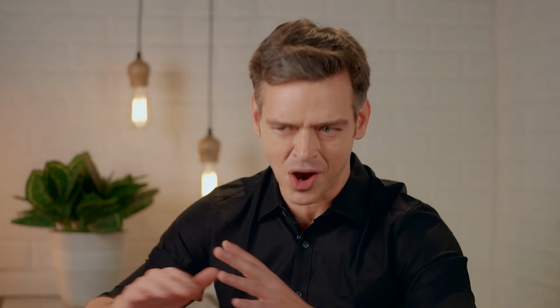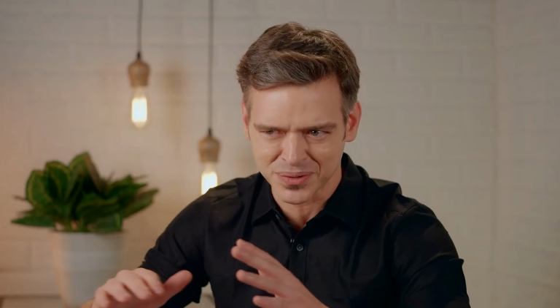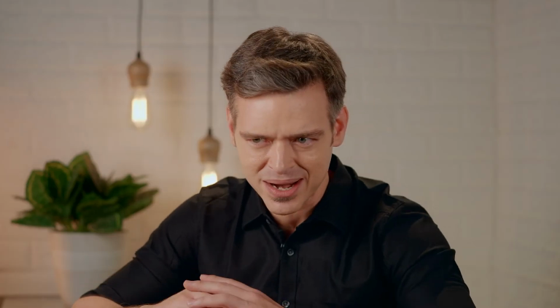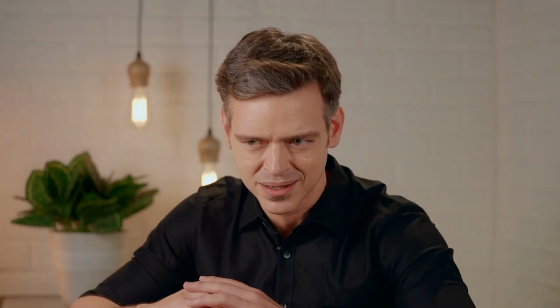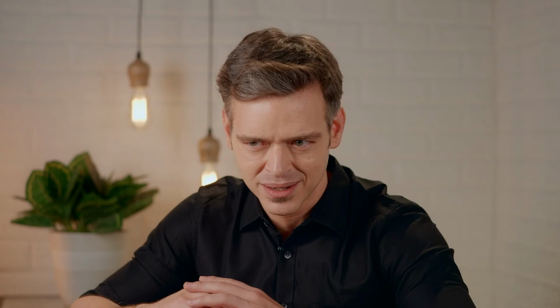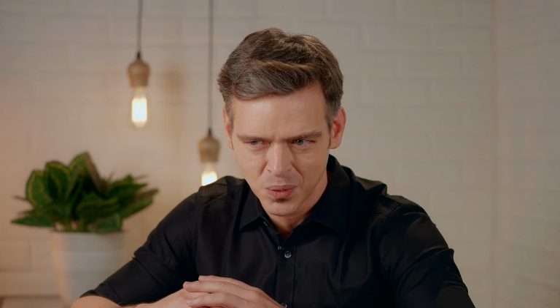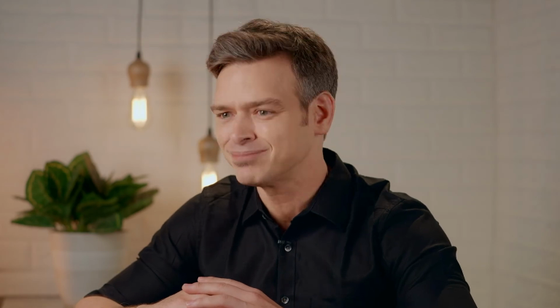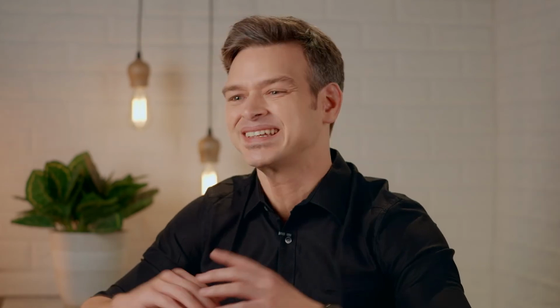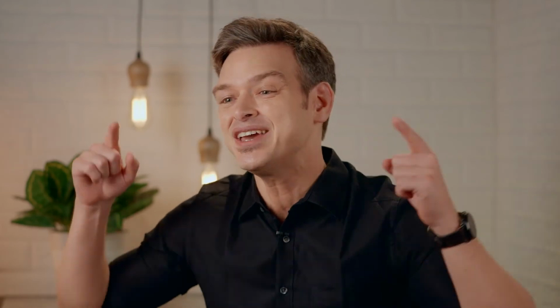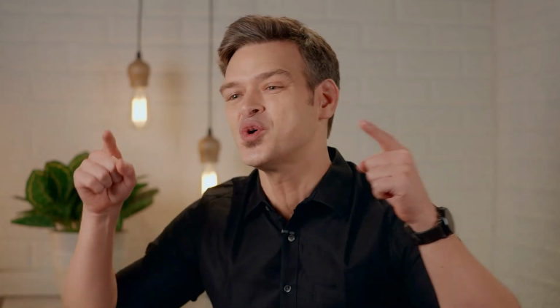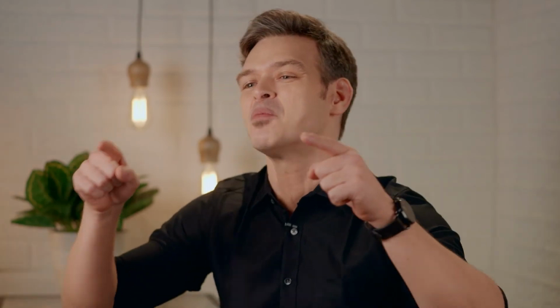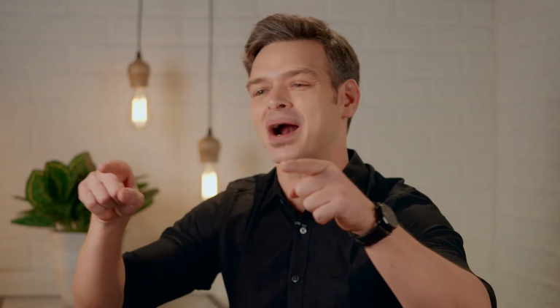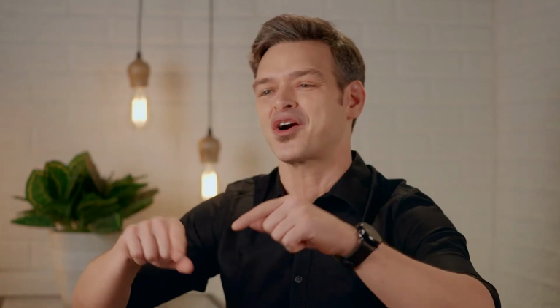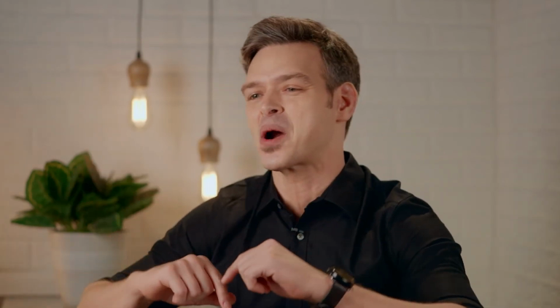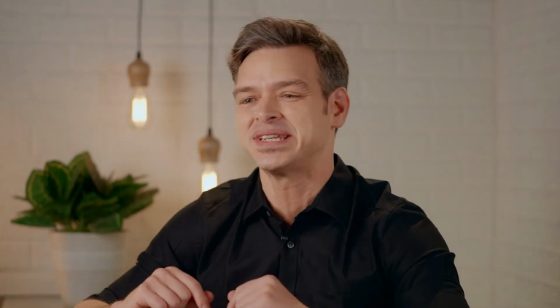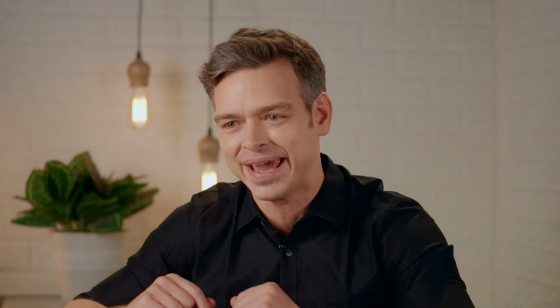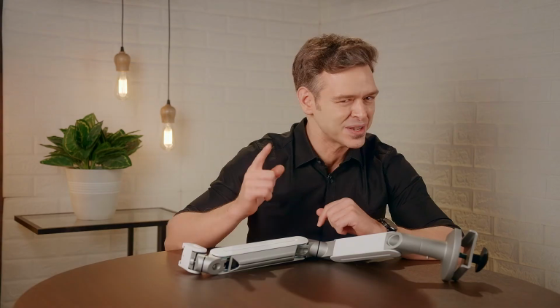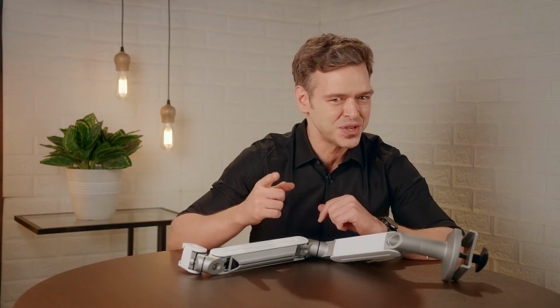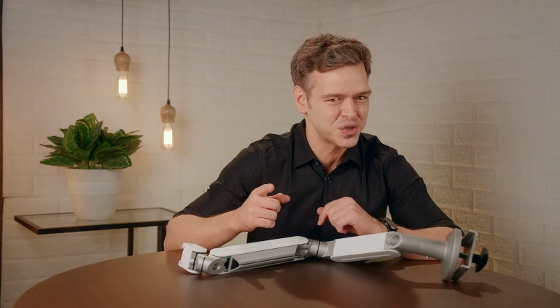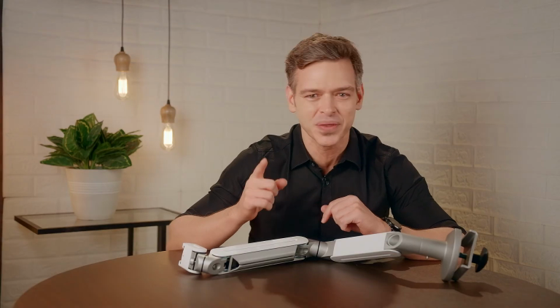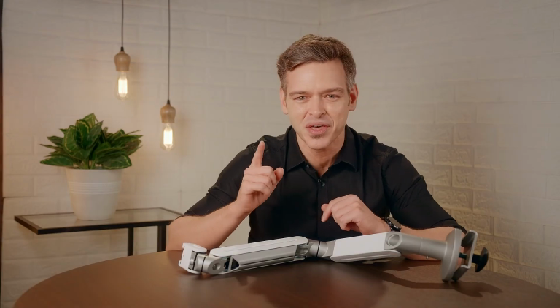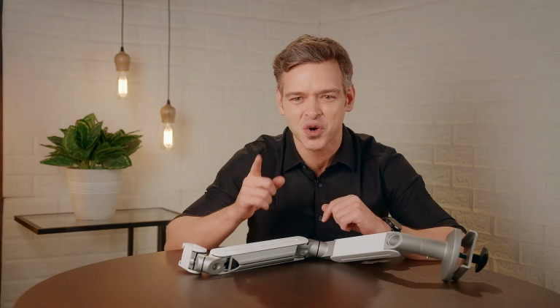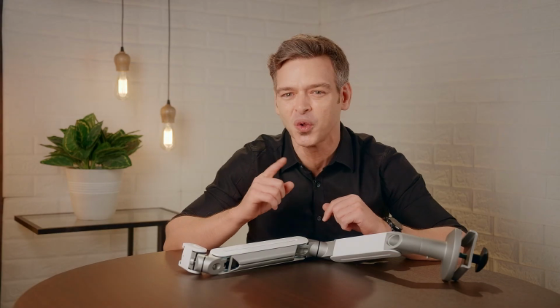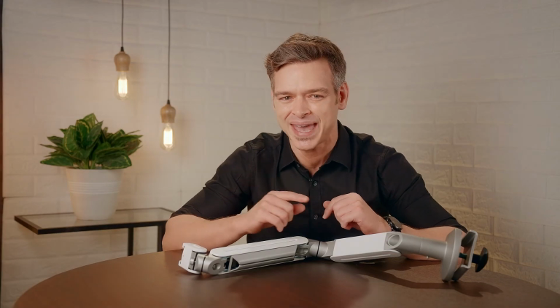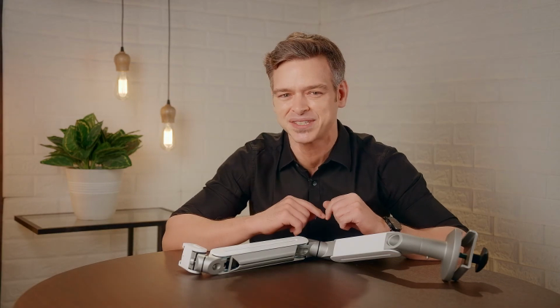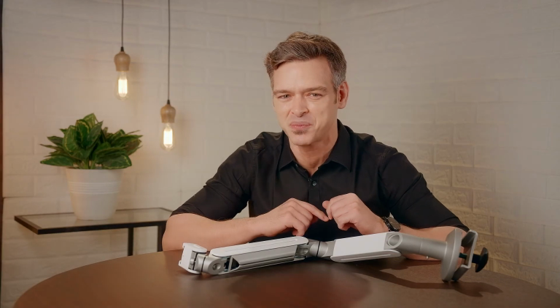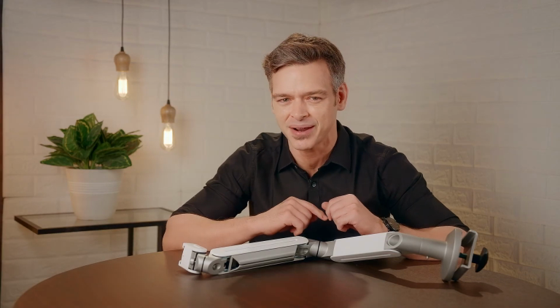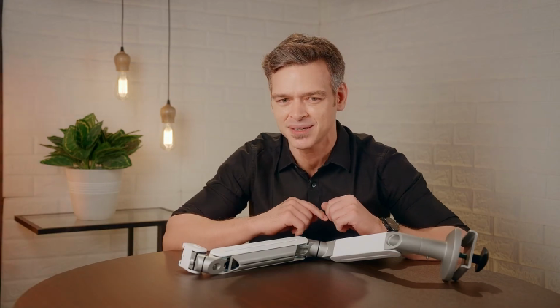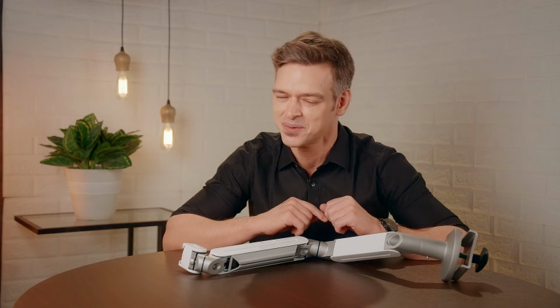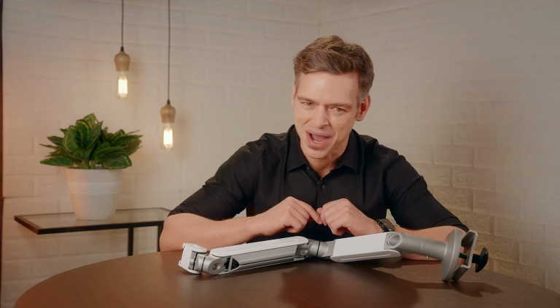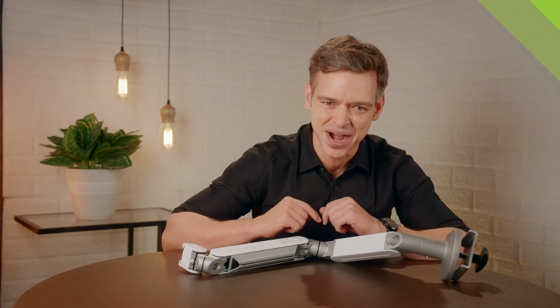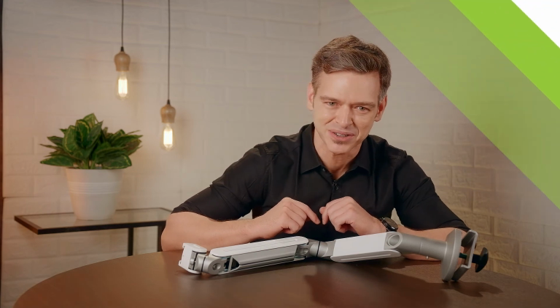Awesome, right? Get your monitor arms today. I'll see you soon with another cool CAD-C product. Bye for now.